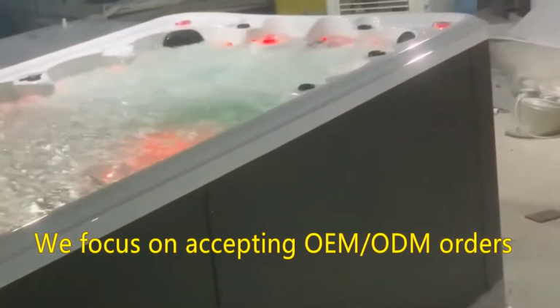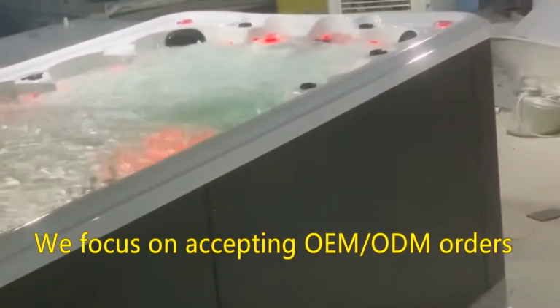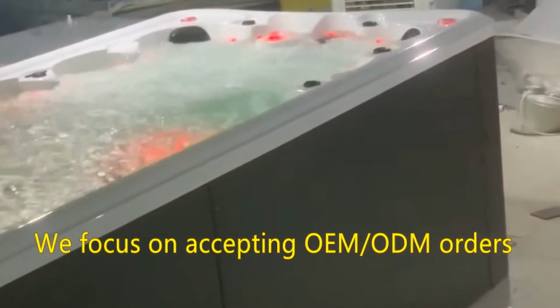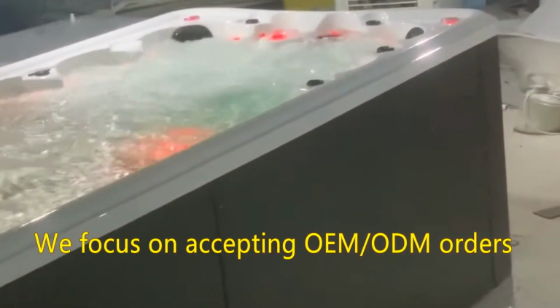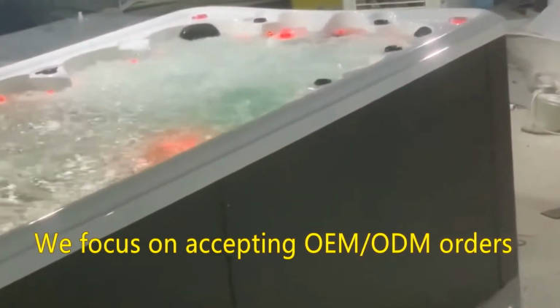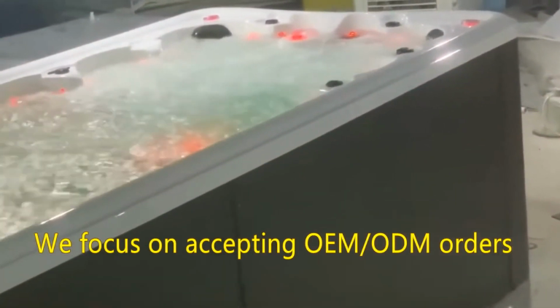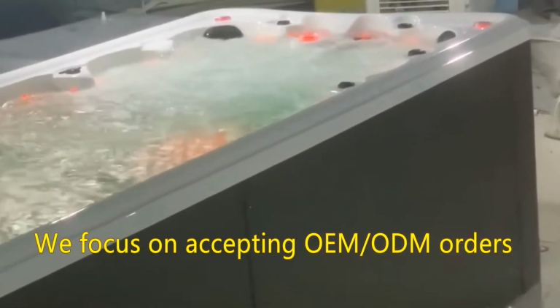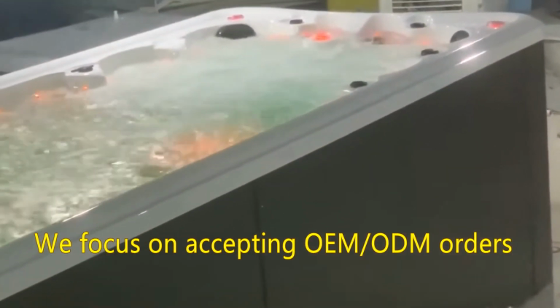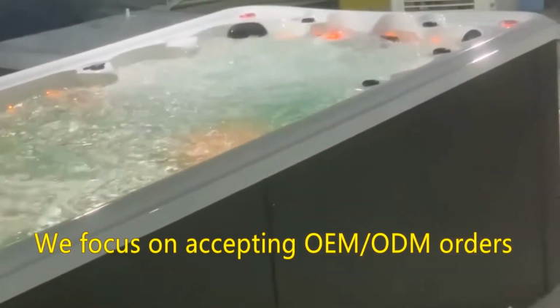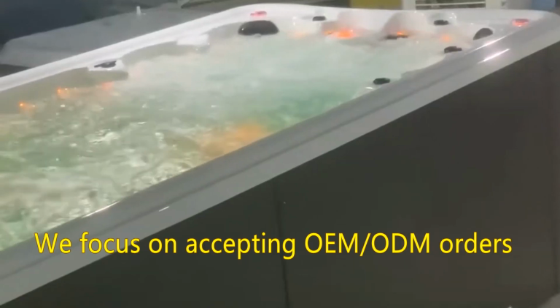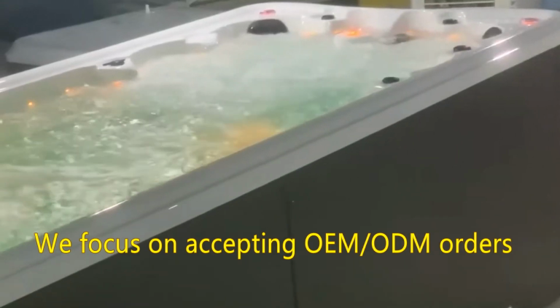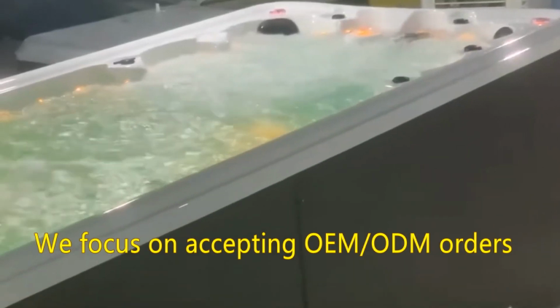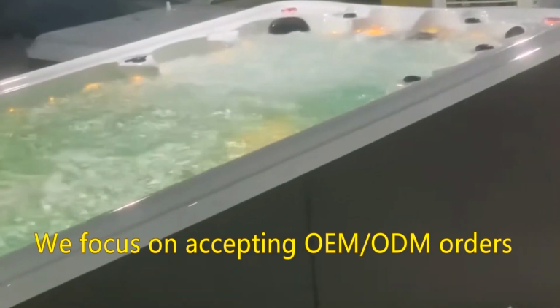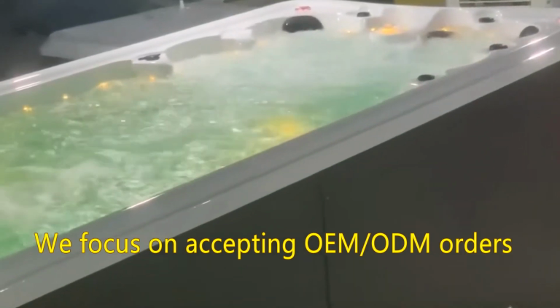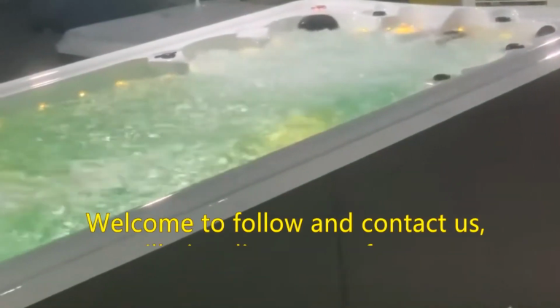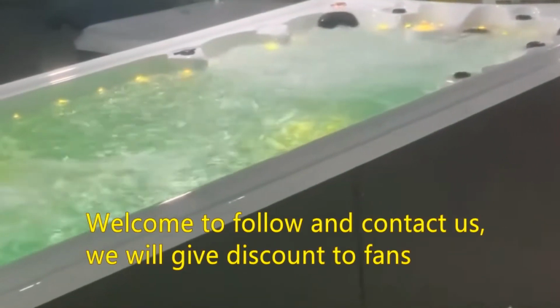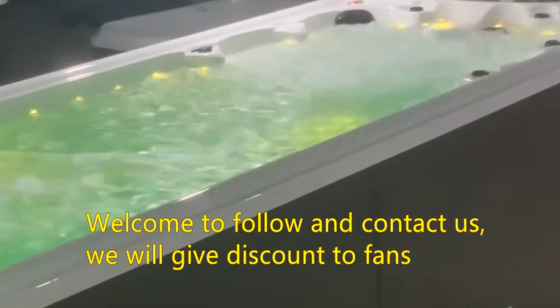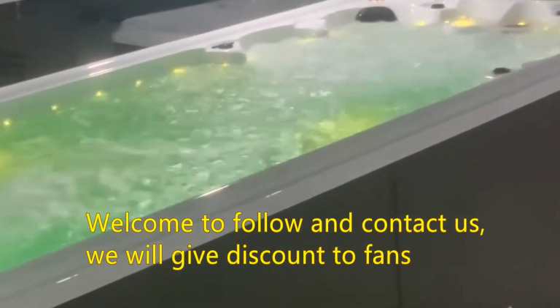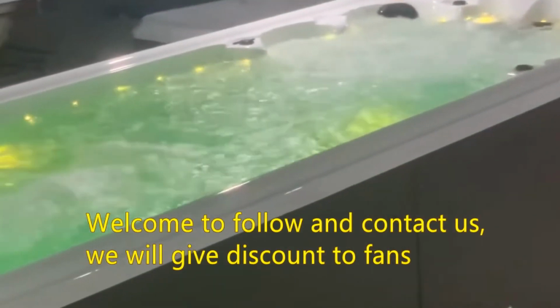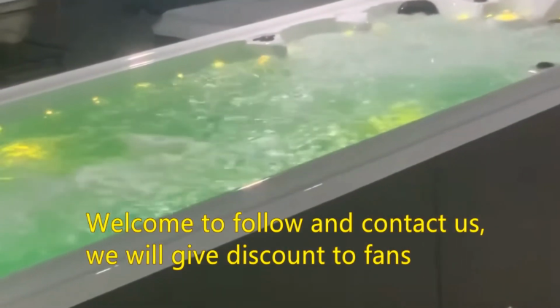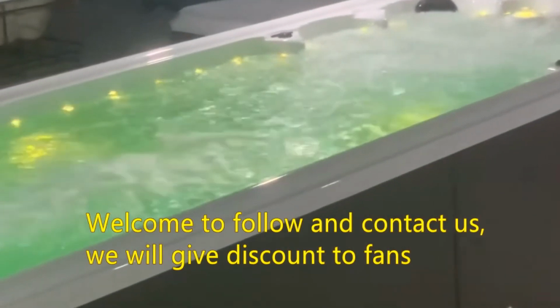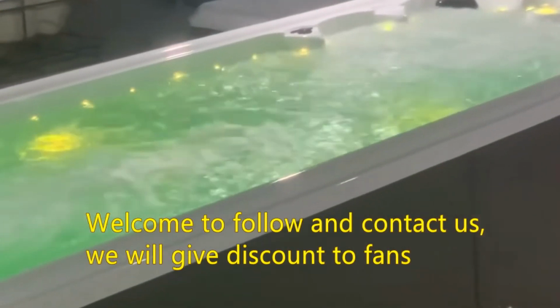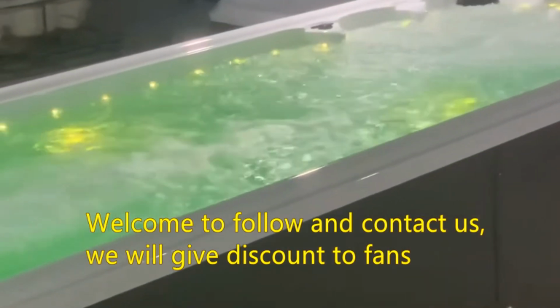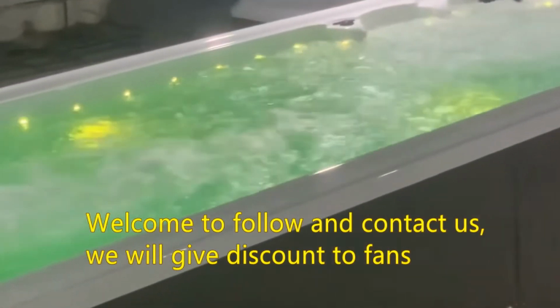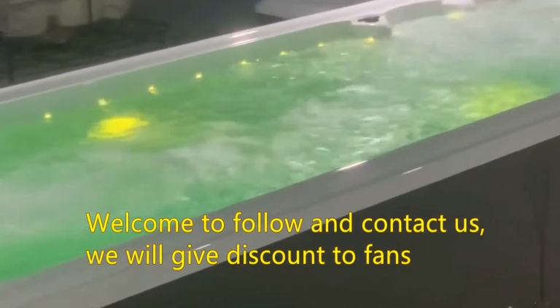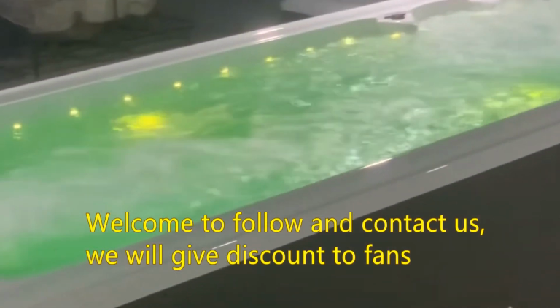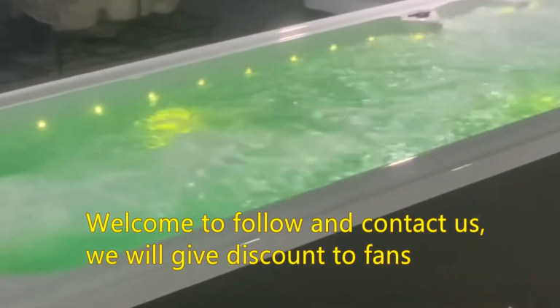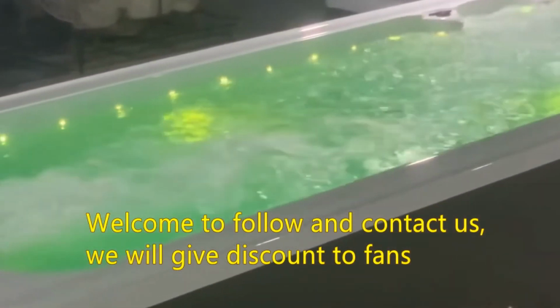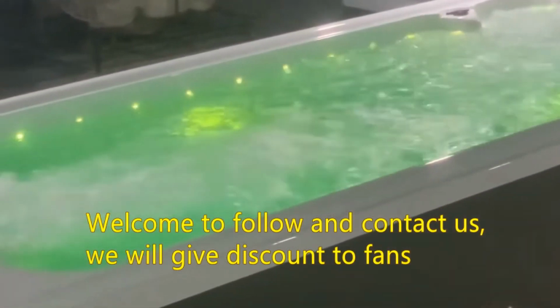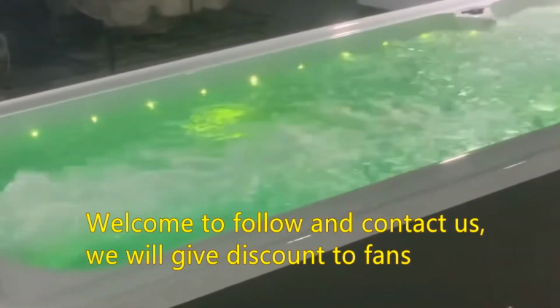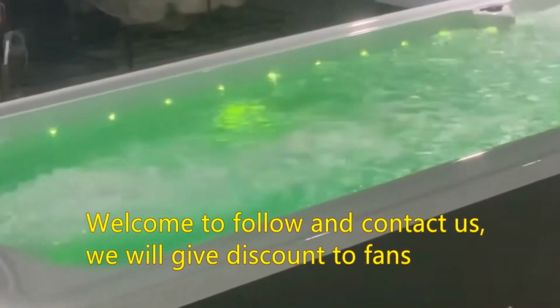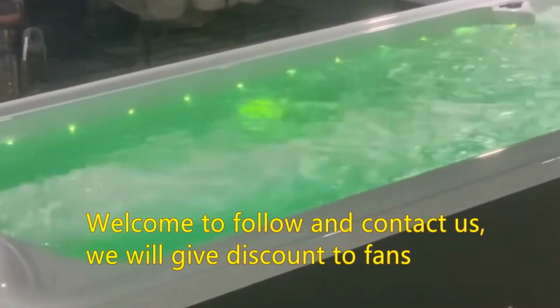Welcome to follow and contact us. We will give a discount to fans.